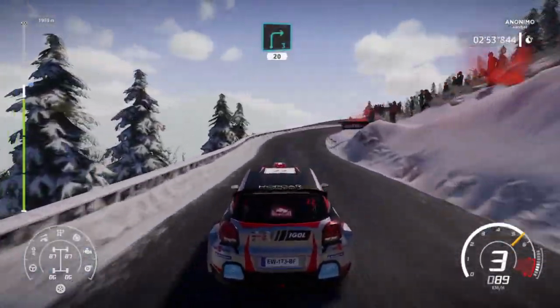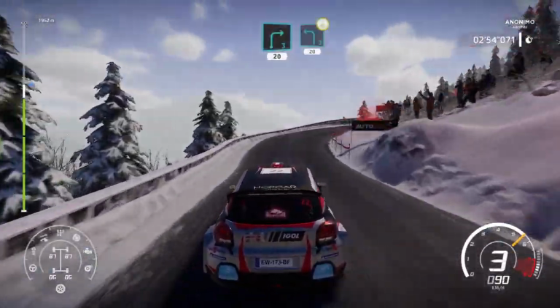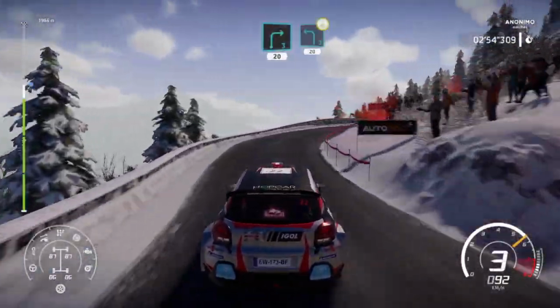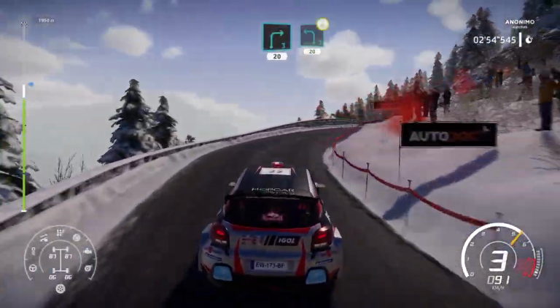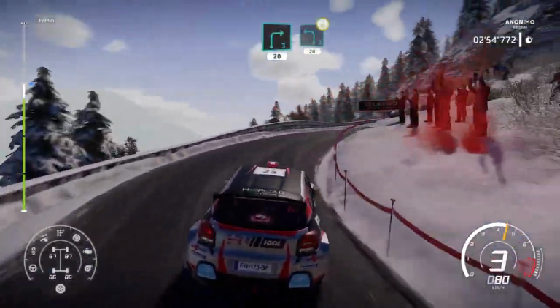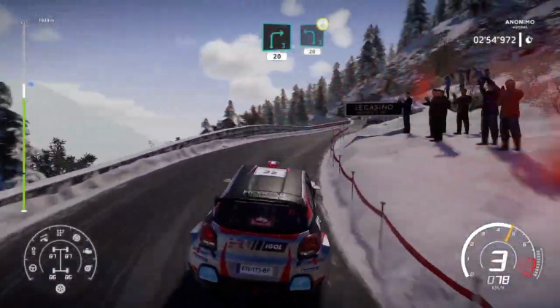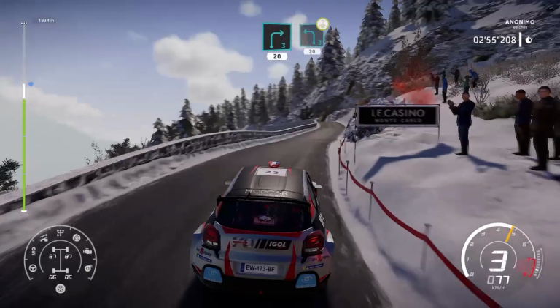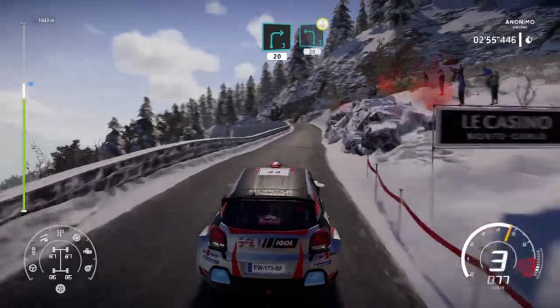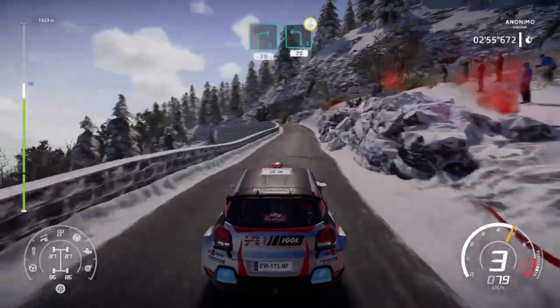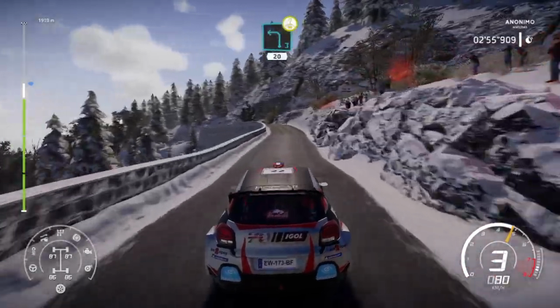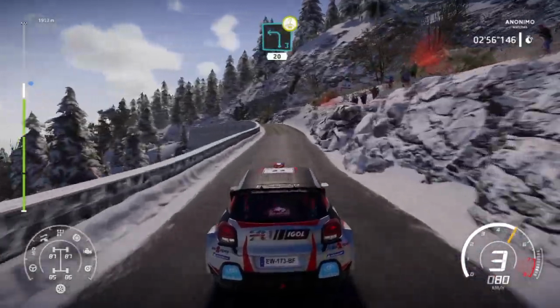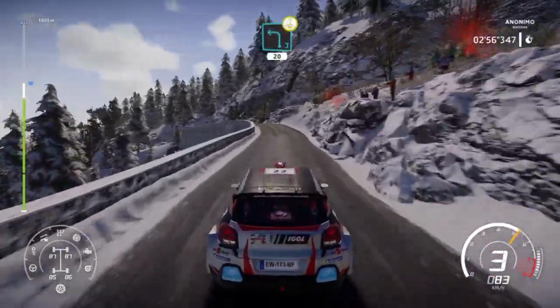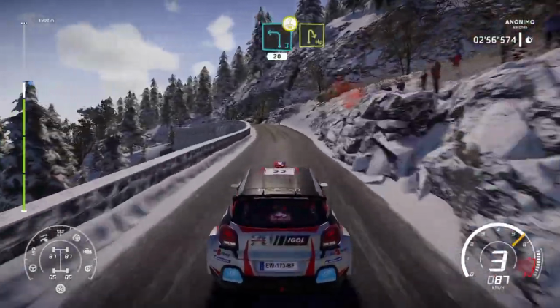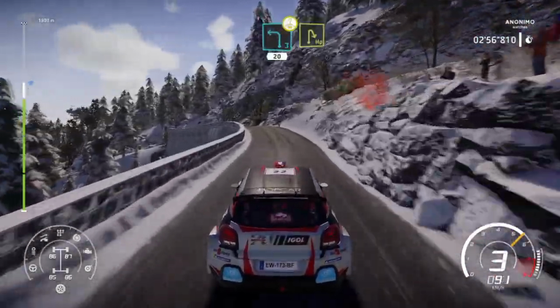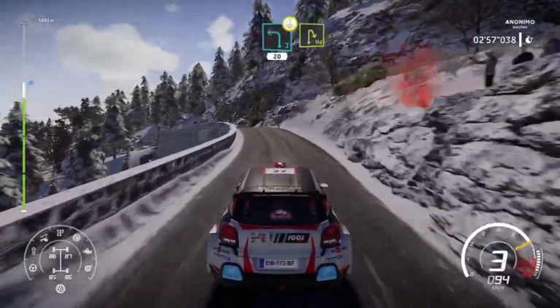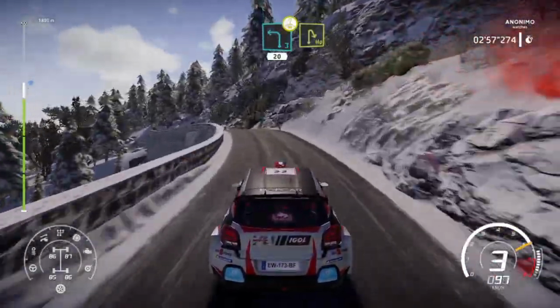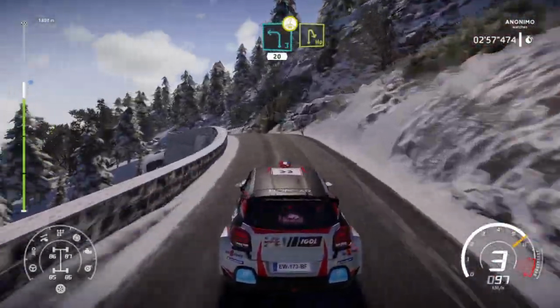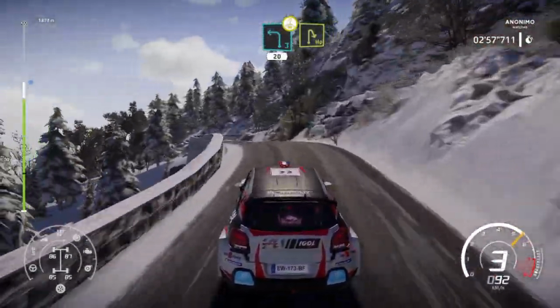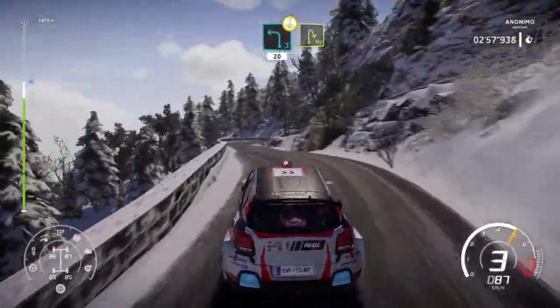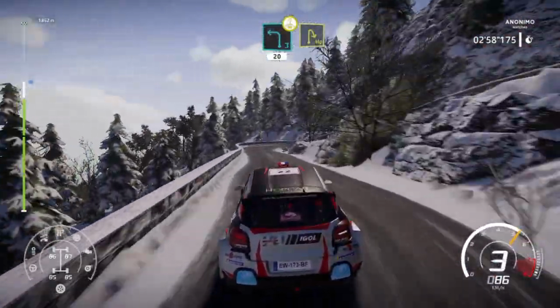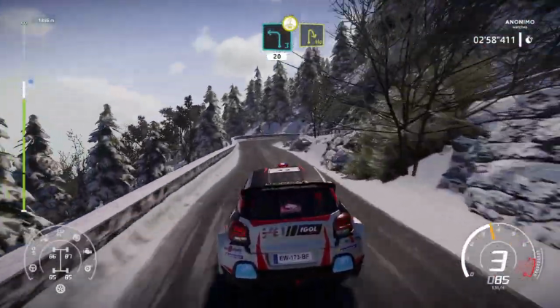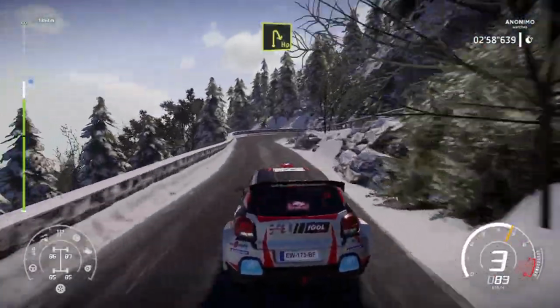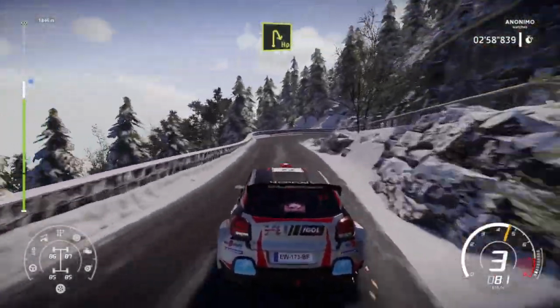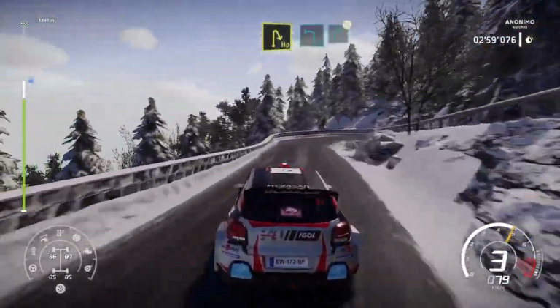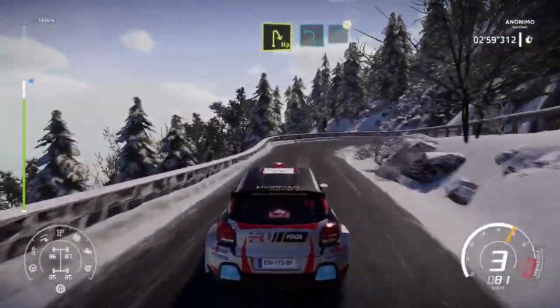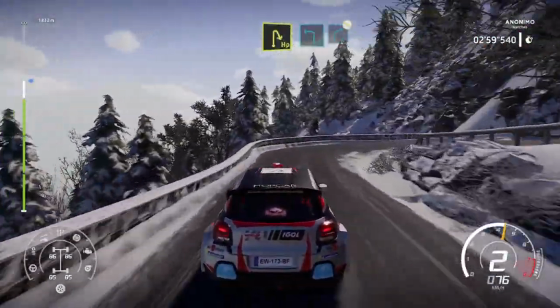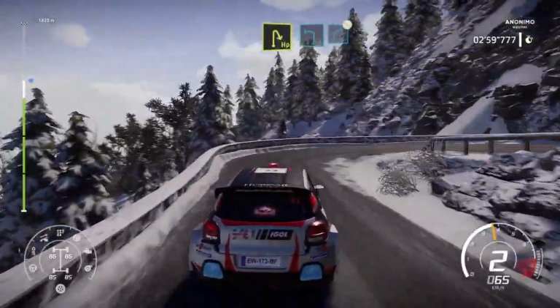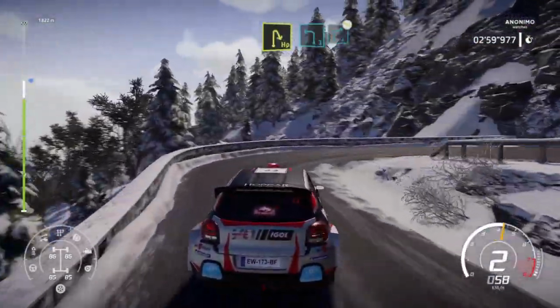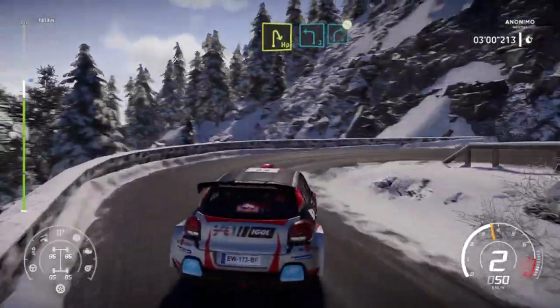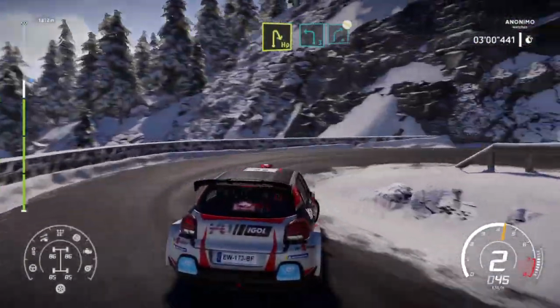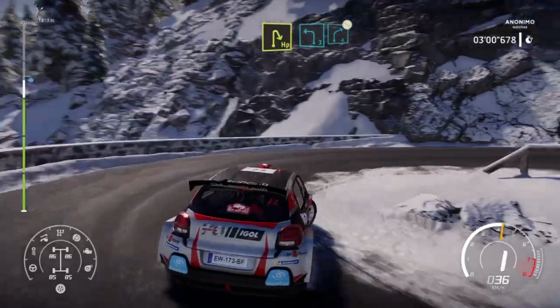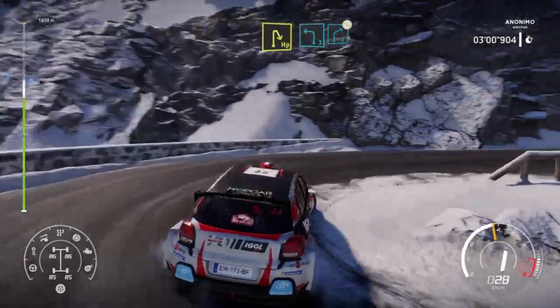Left 3, over crest, brake, 20. Headpin right. And left 3, into right 4, don't cut.